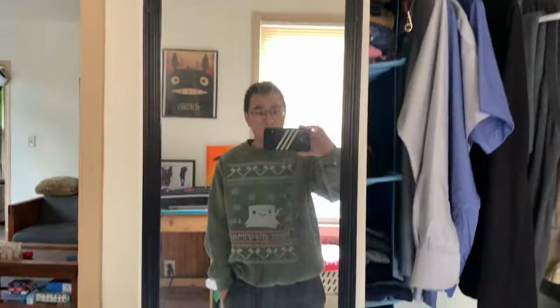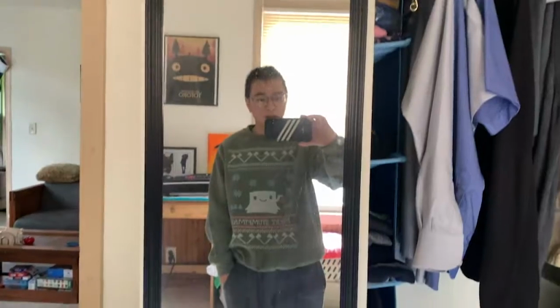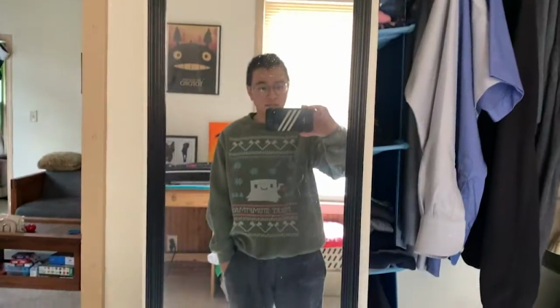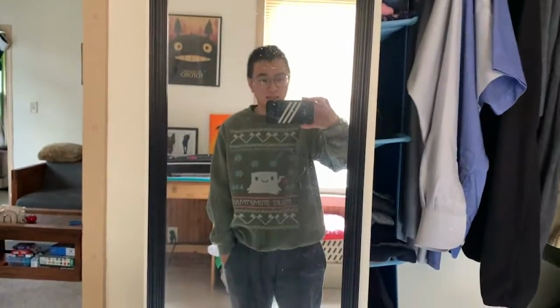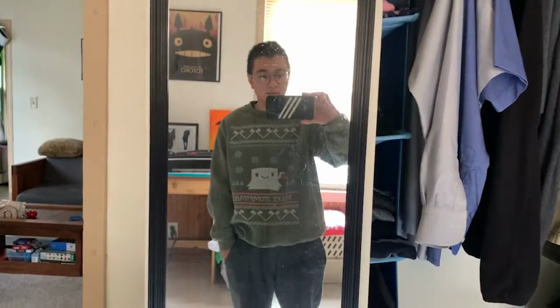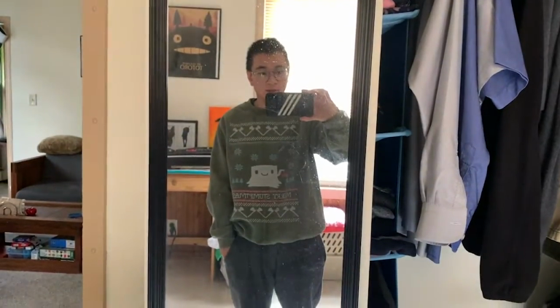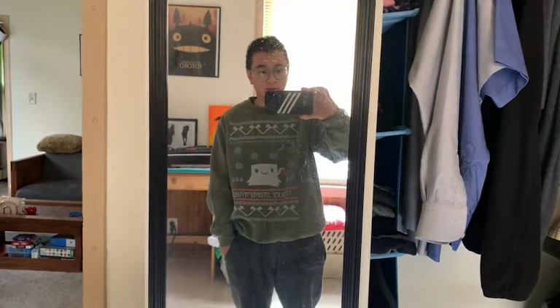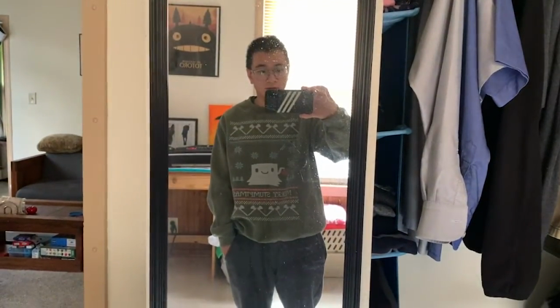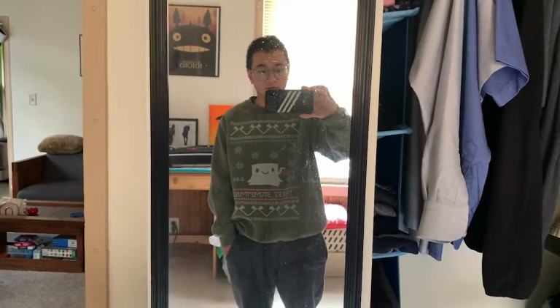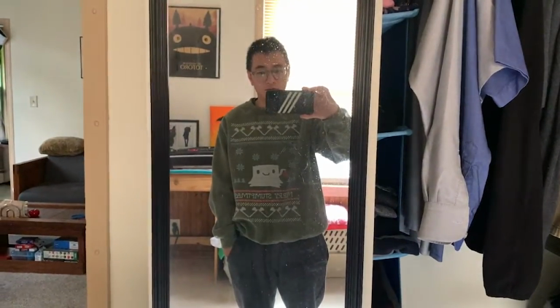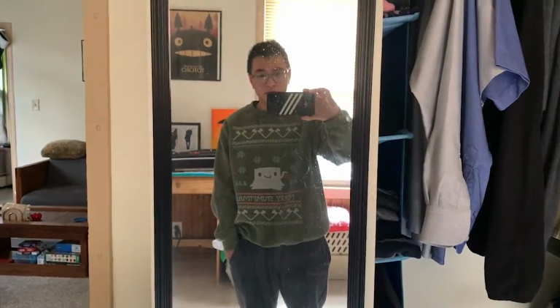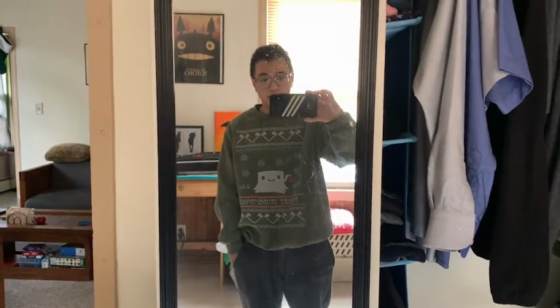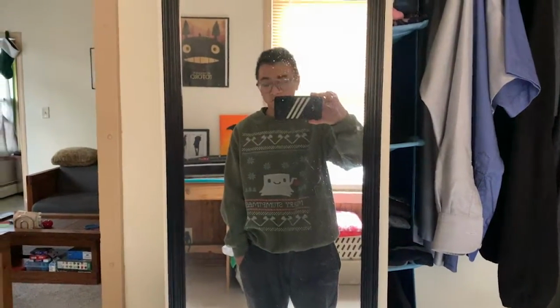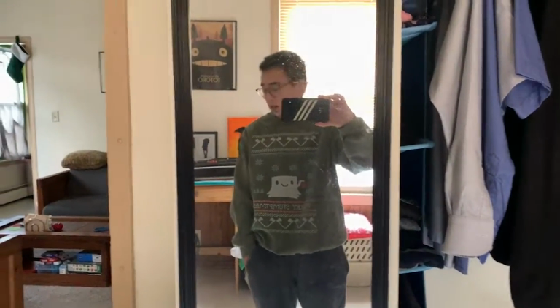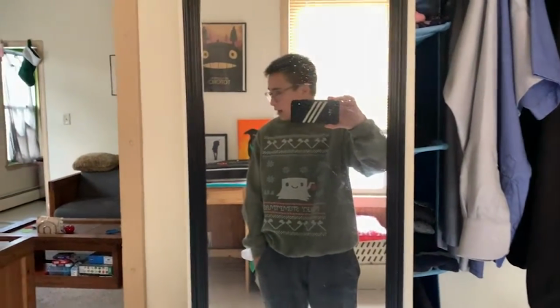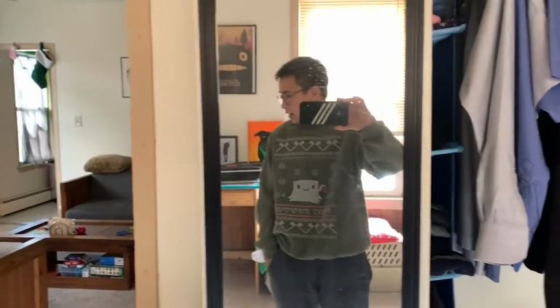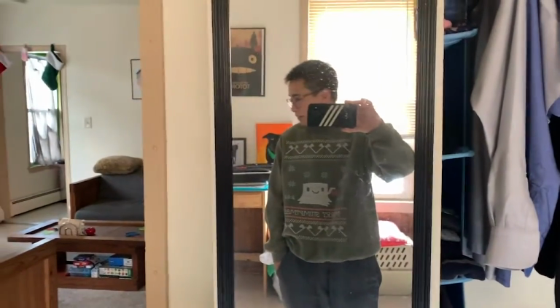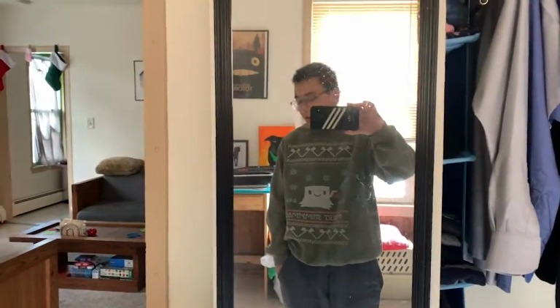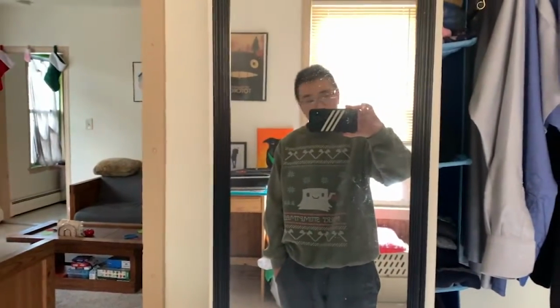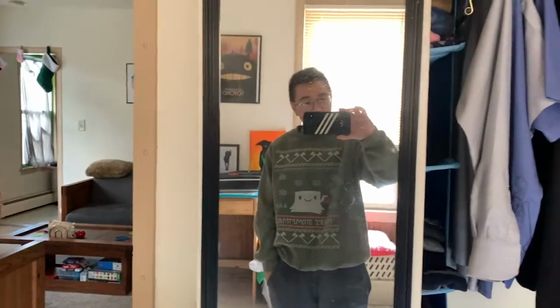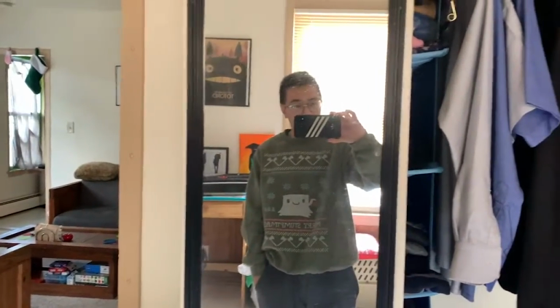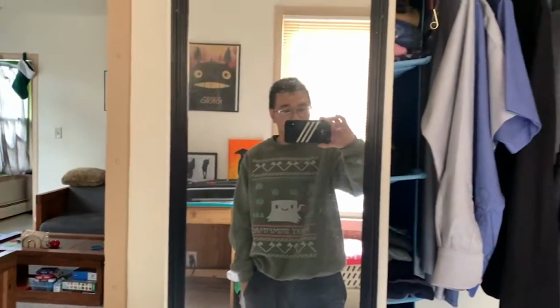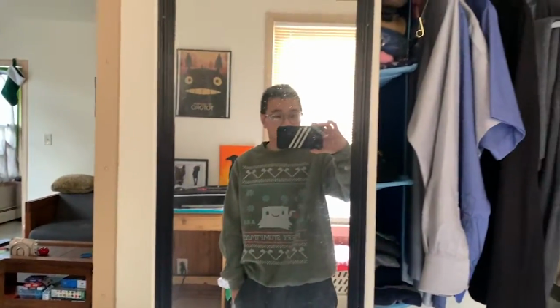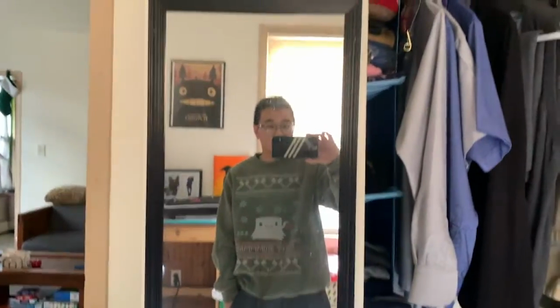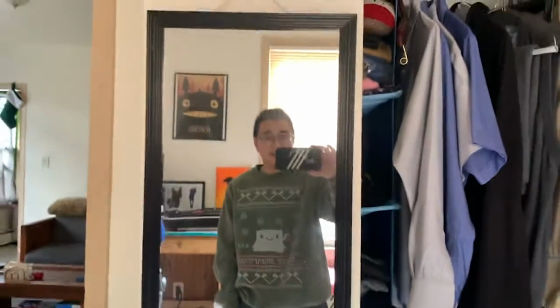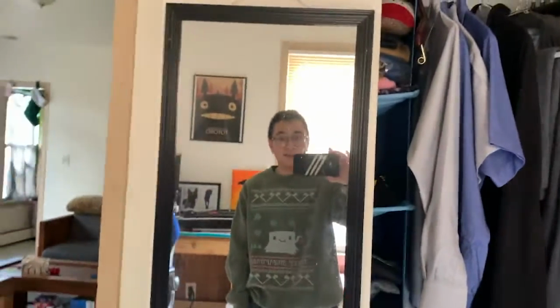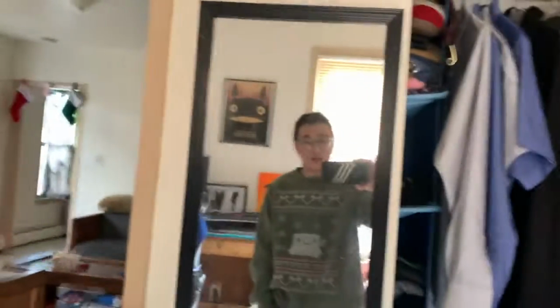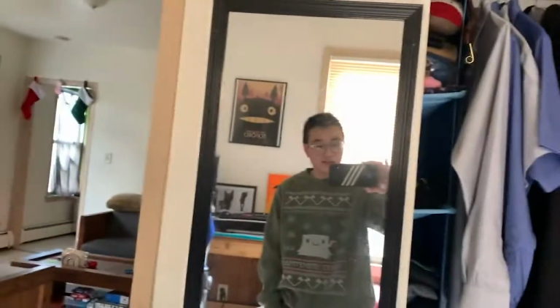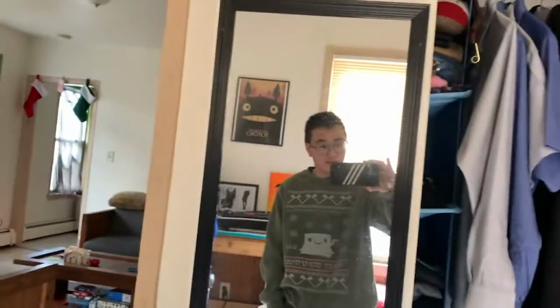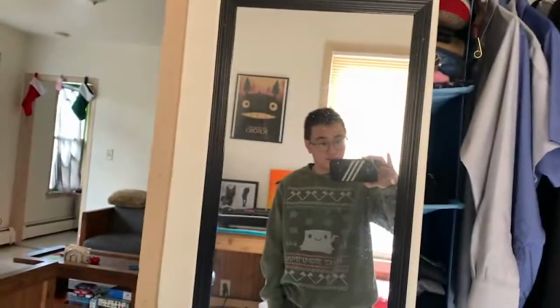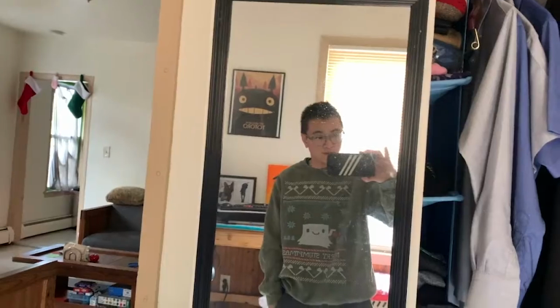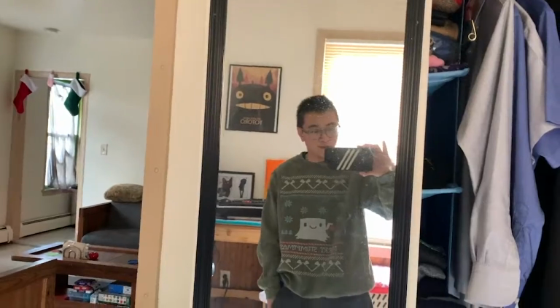What's up guys, MacDeck here, welcome back to another video on the channel. My room's a mess right now, but I needed to share this with you.